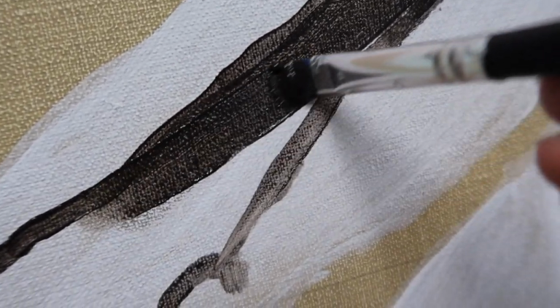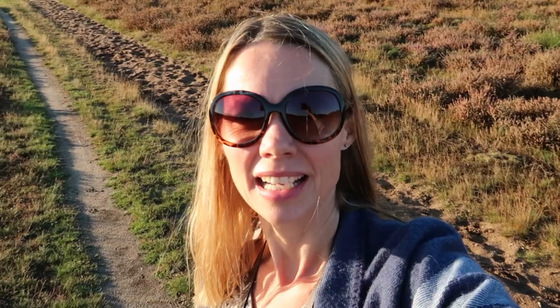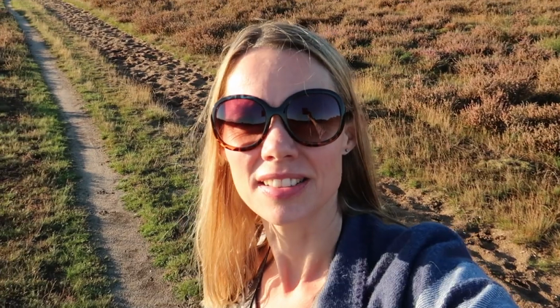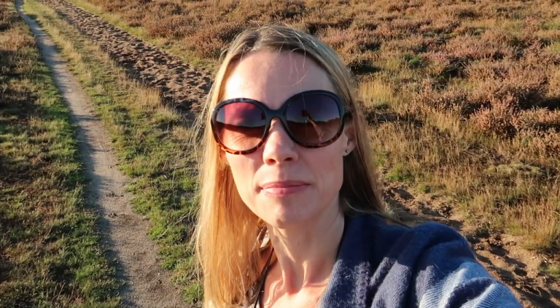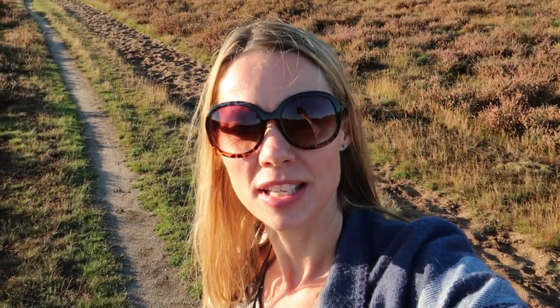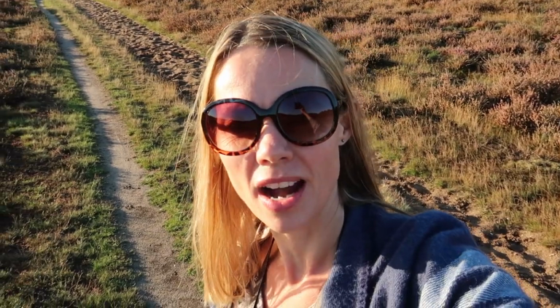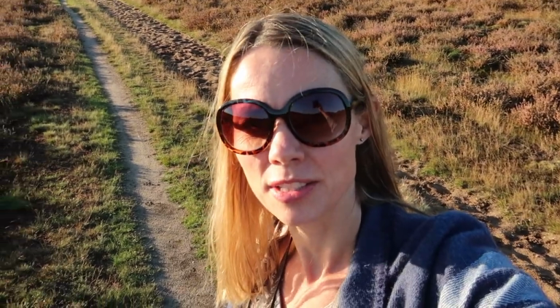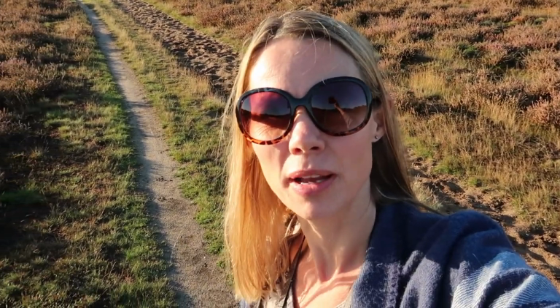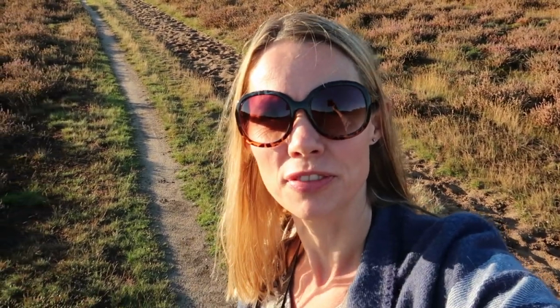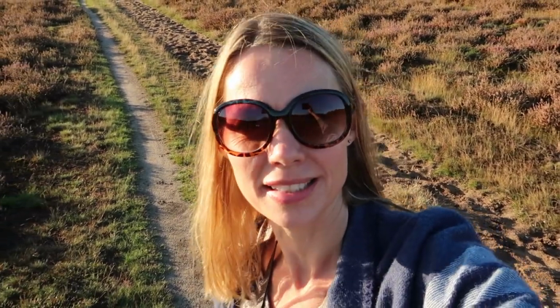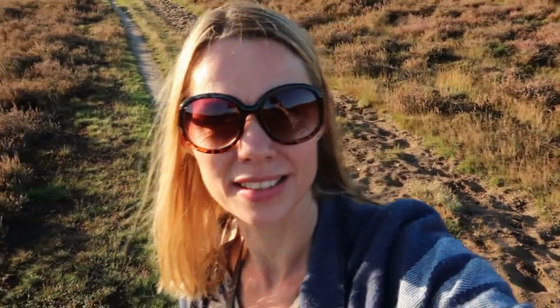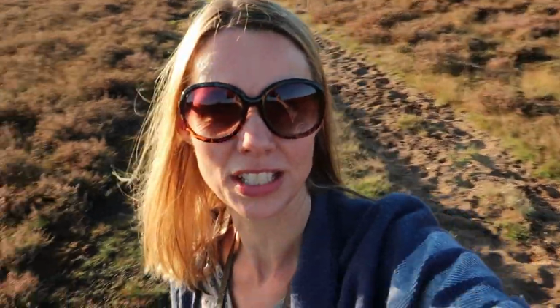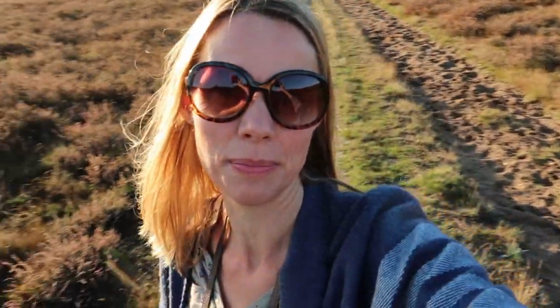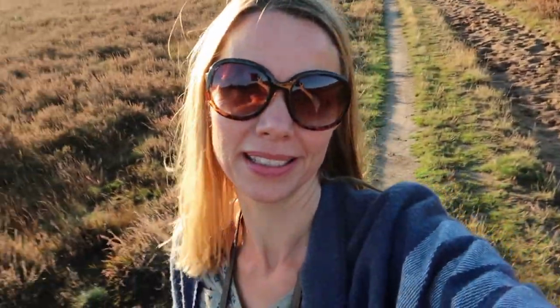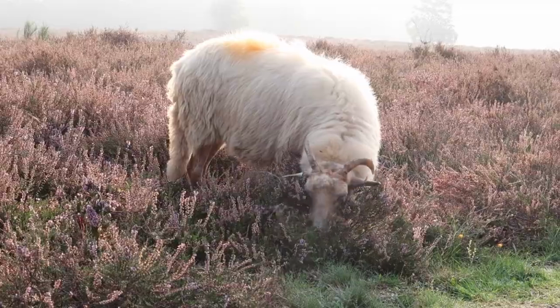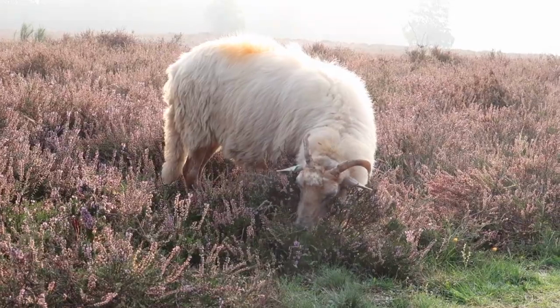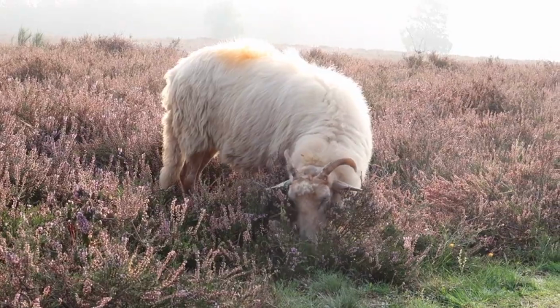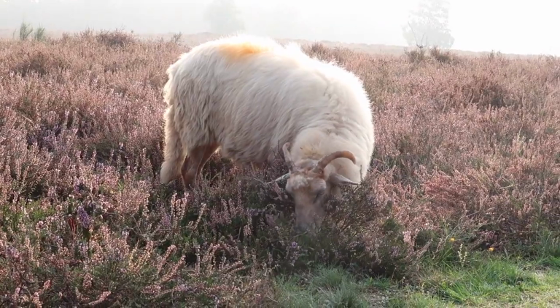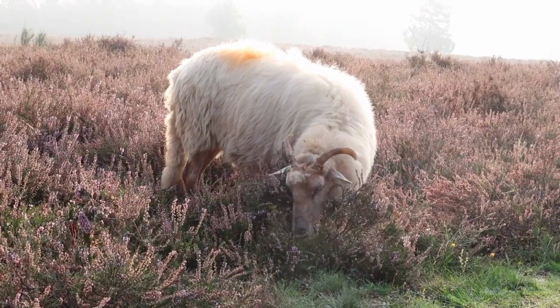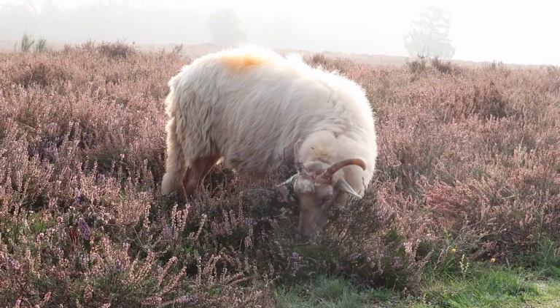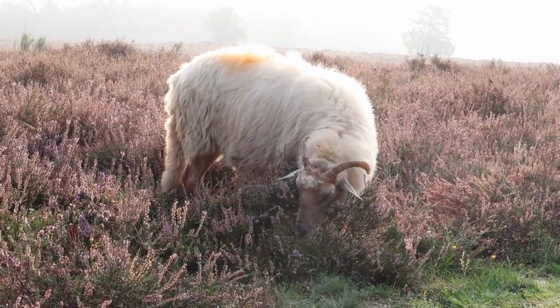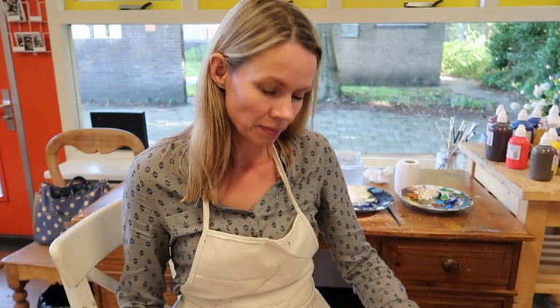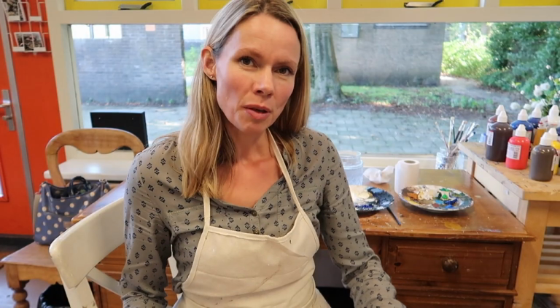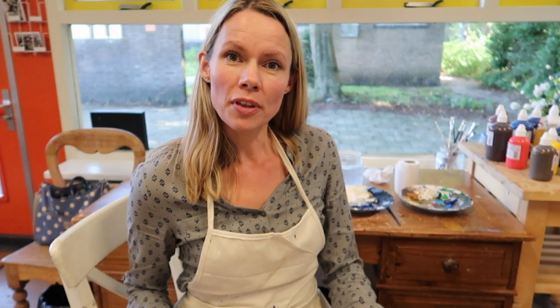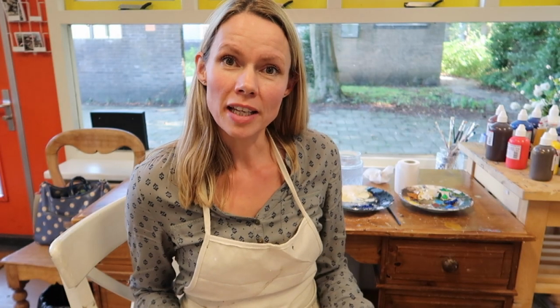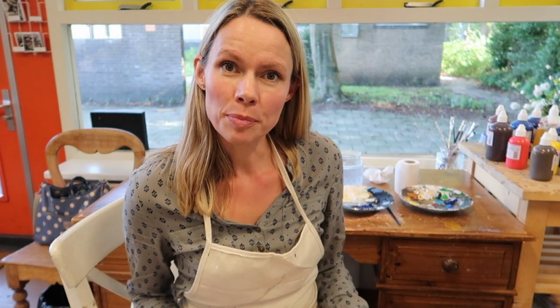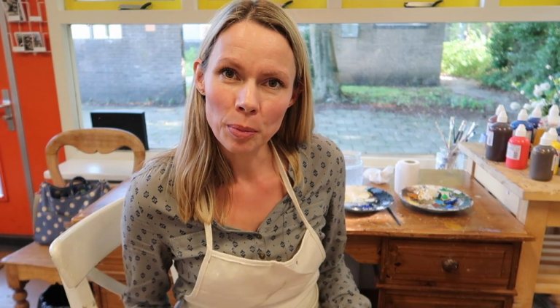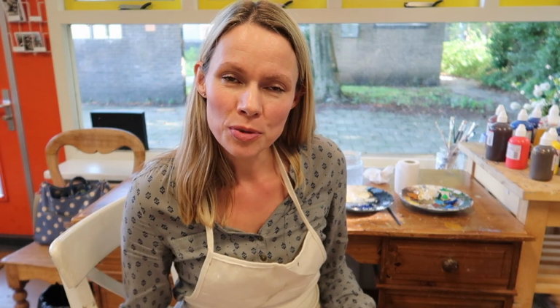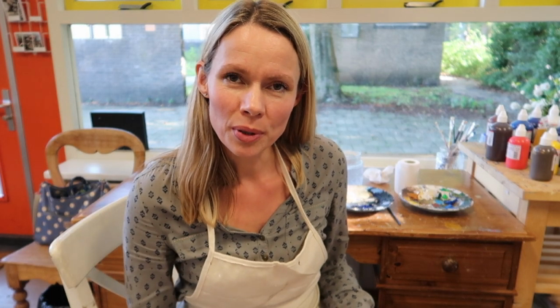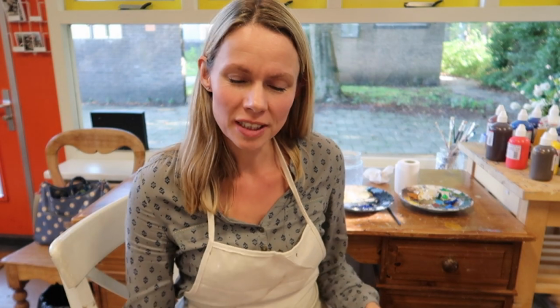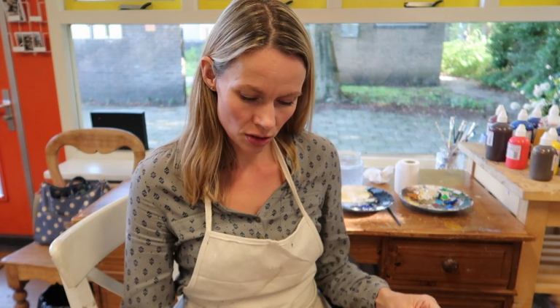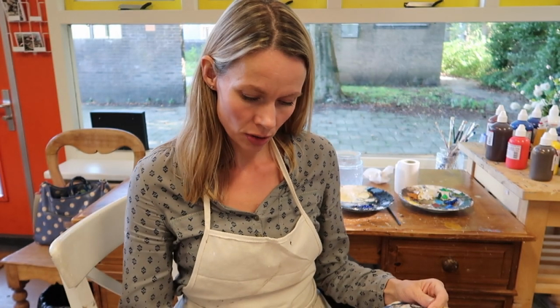I just came to say hi to my friends, the sheep. Maybe this one would be without any problems, but it's not.